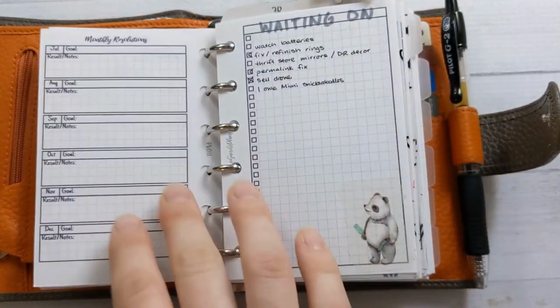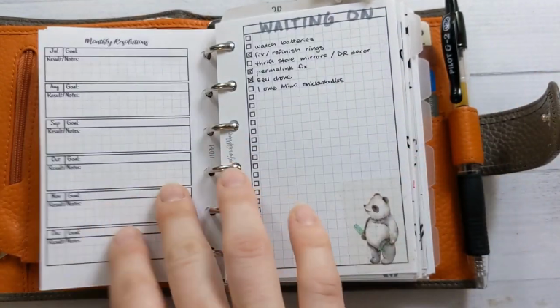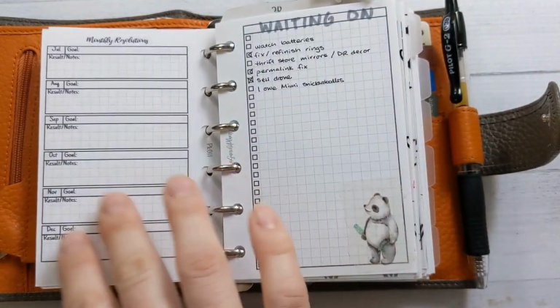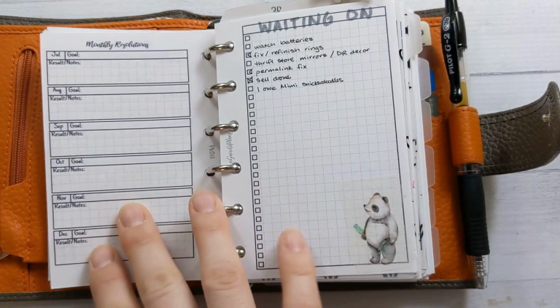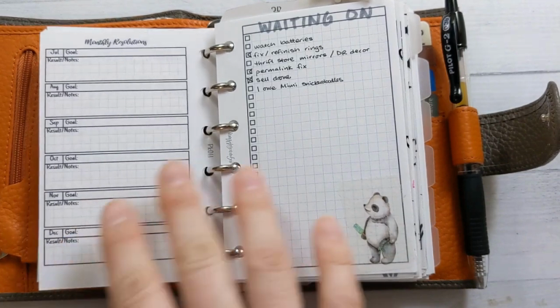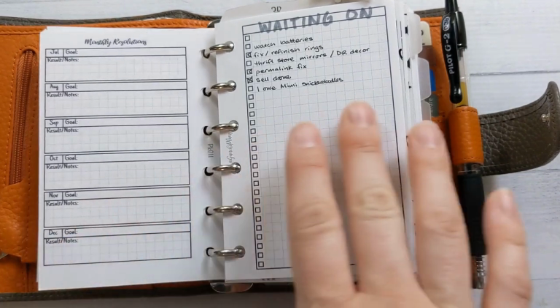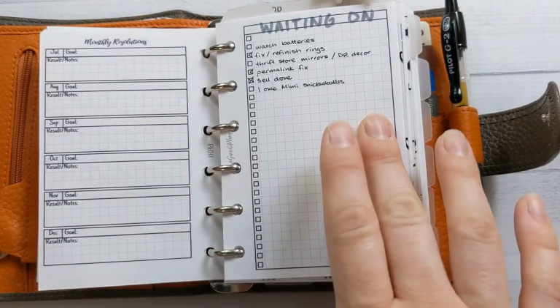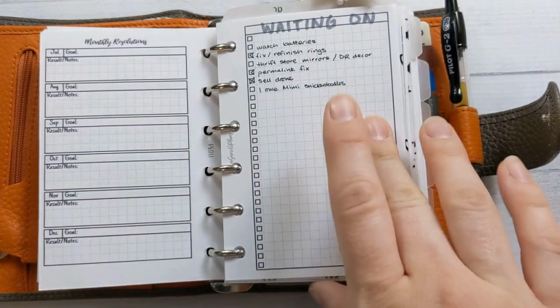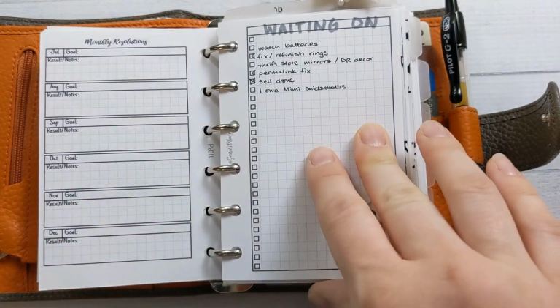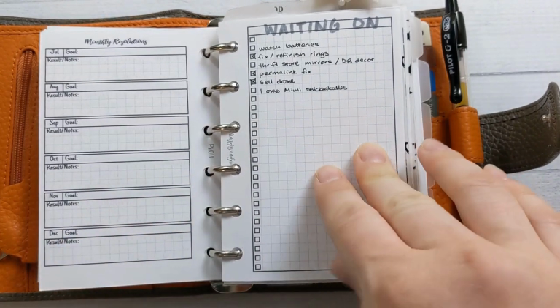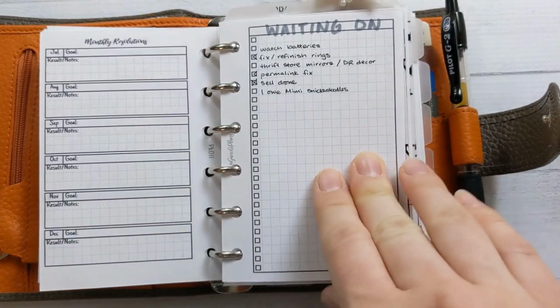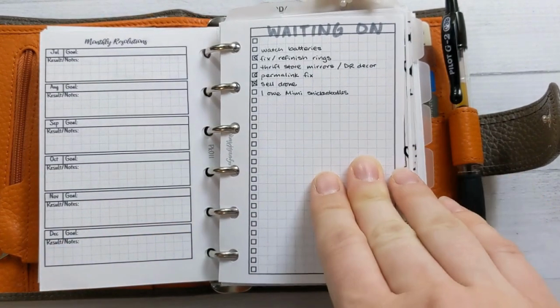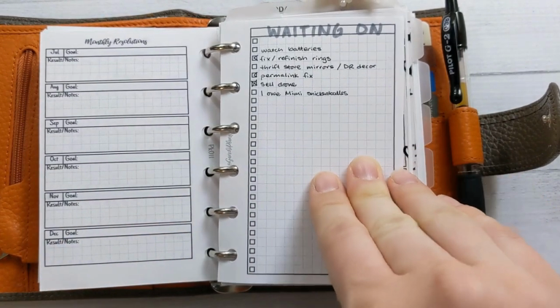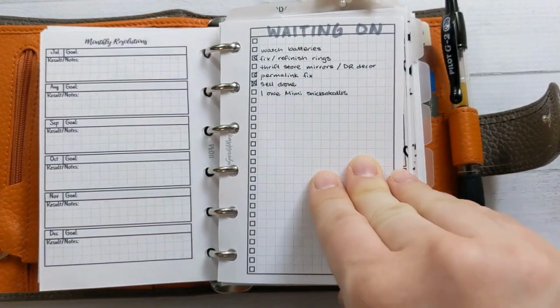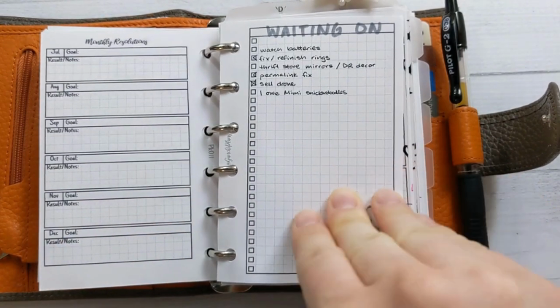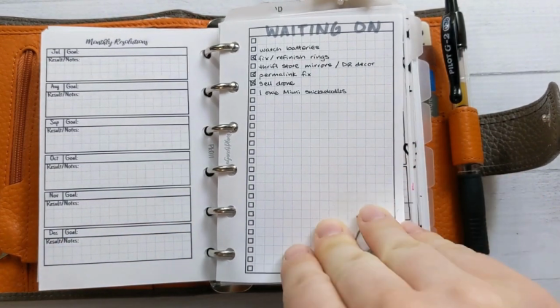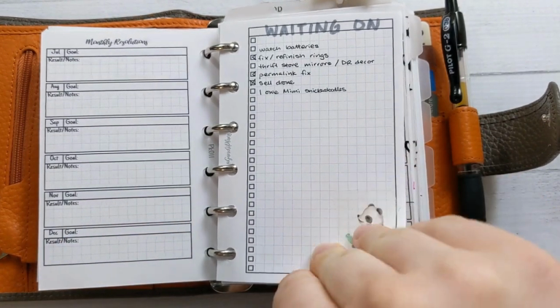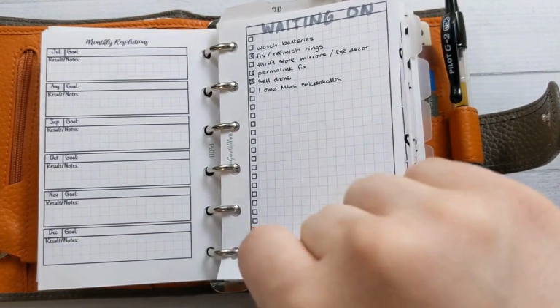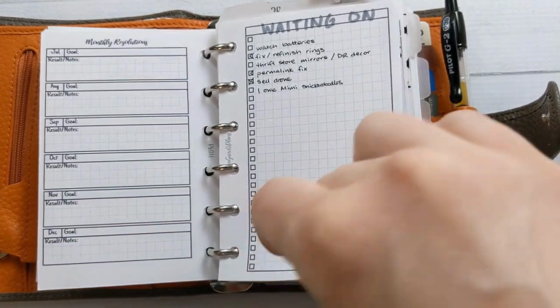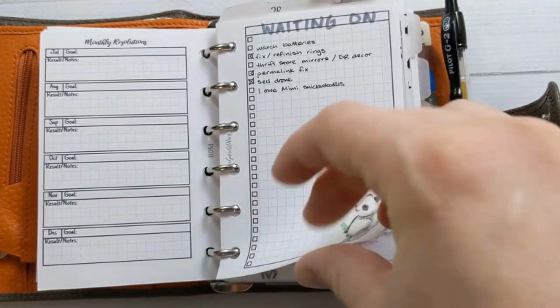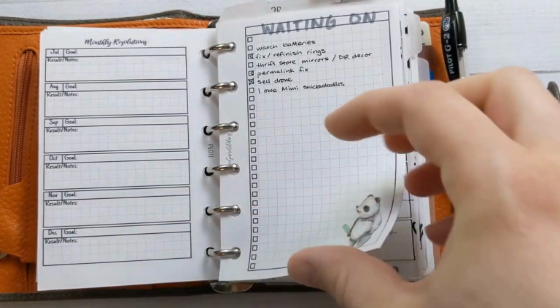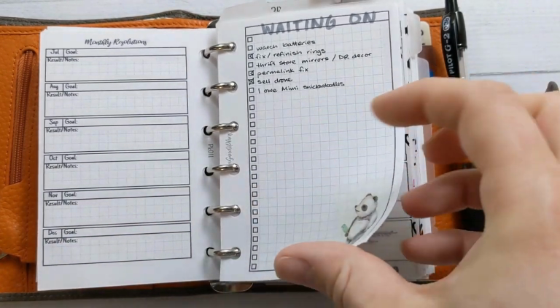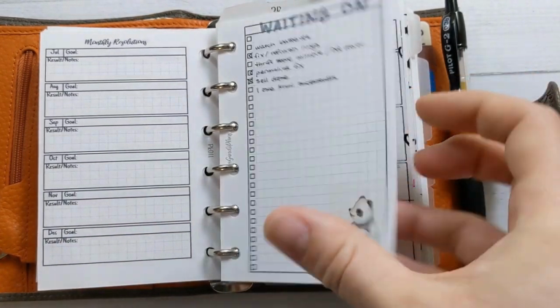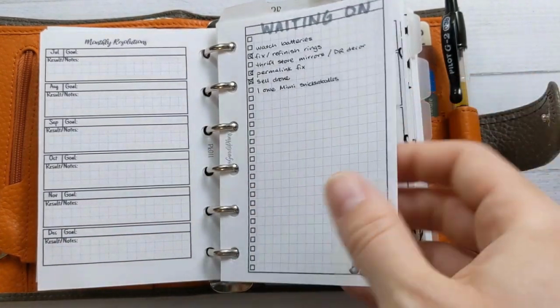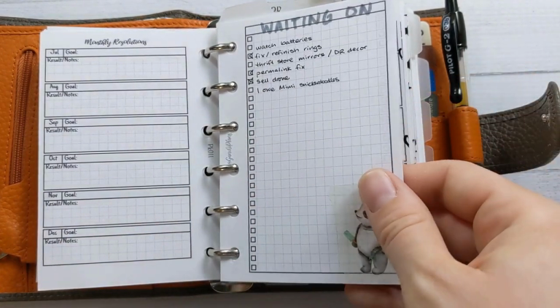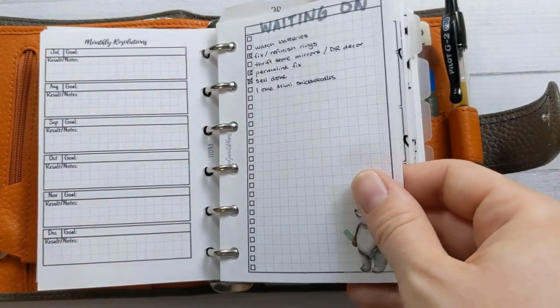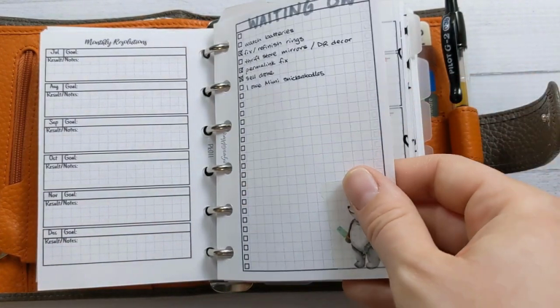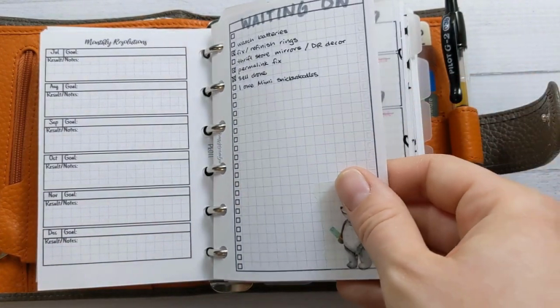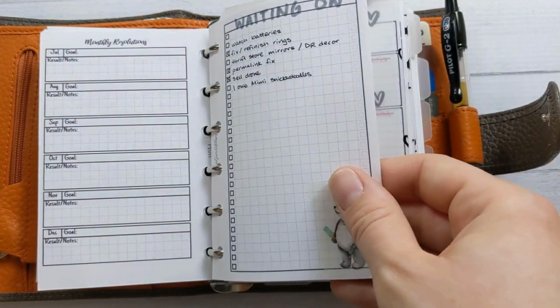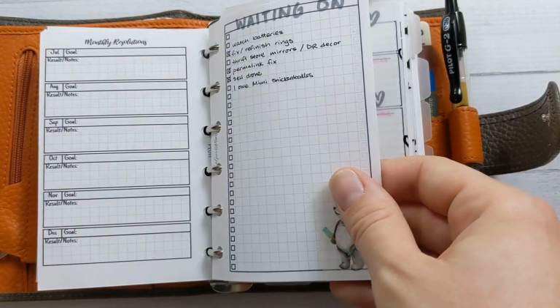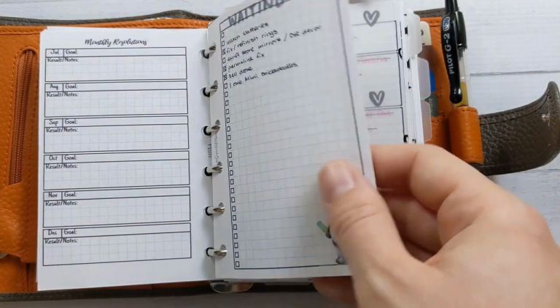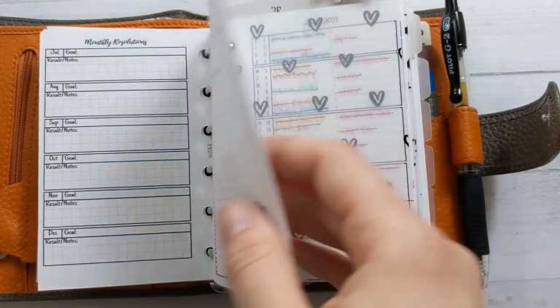I have a waiting-on list, which I use sometimes.